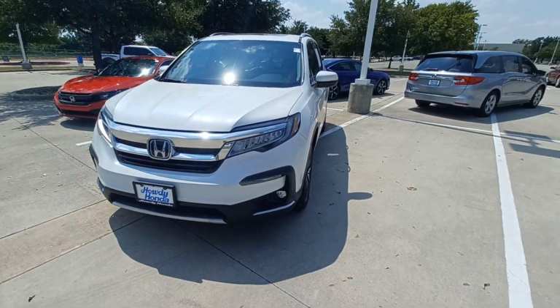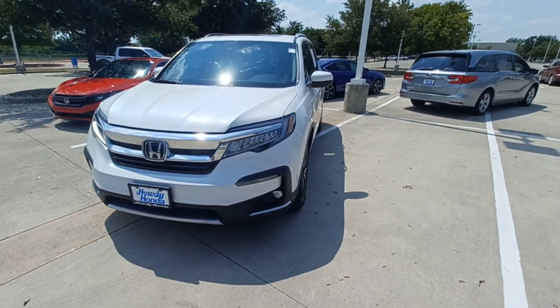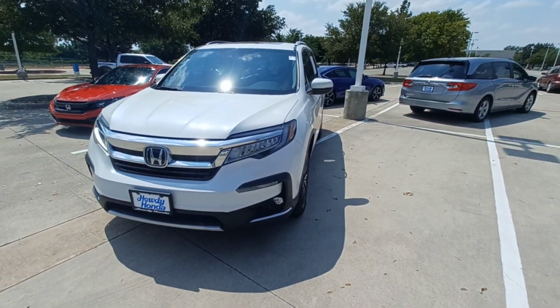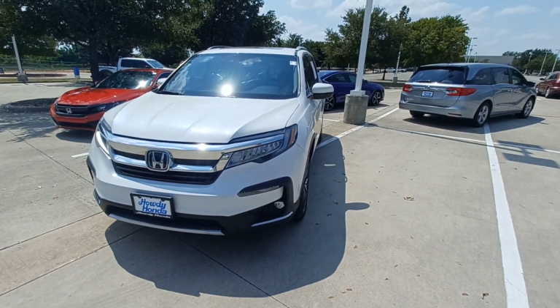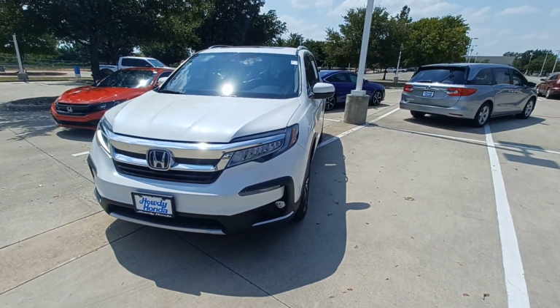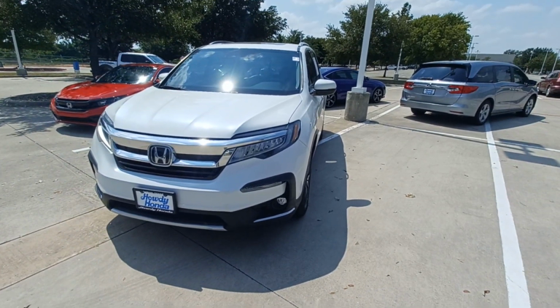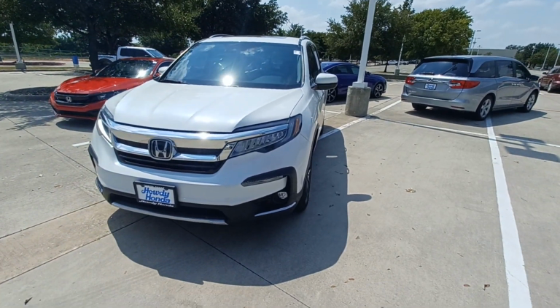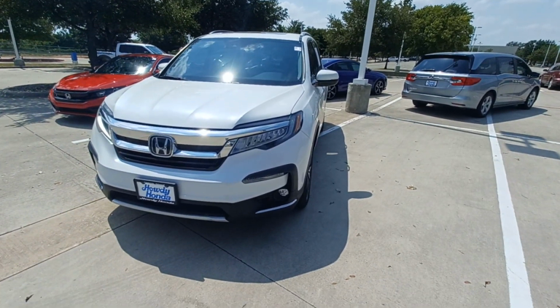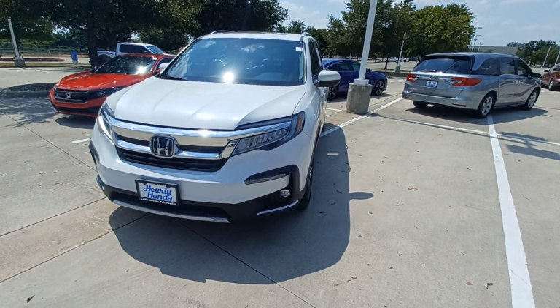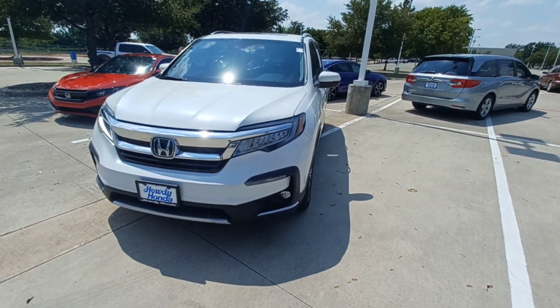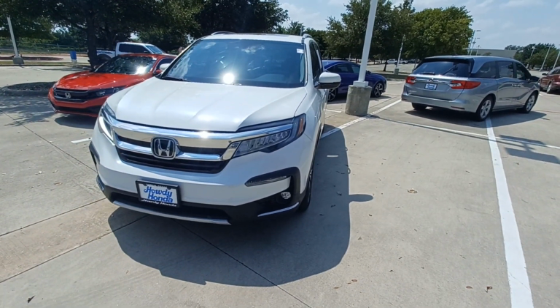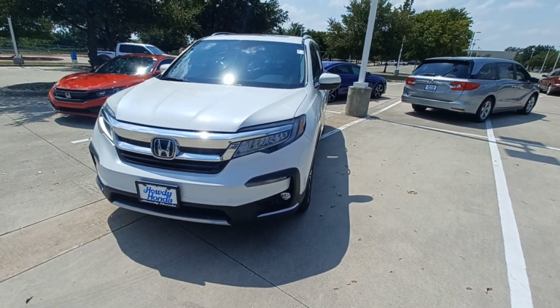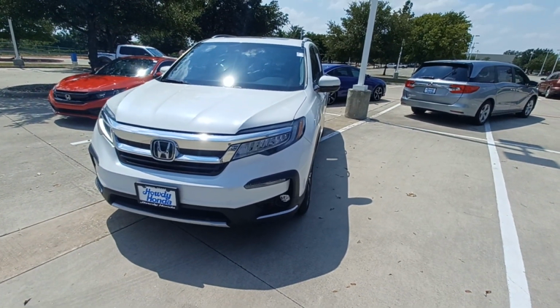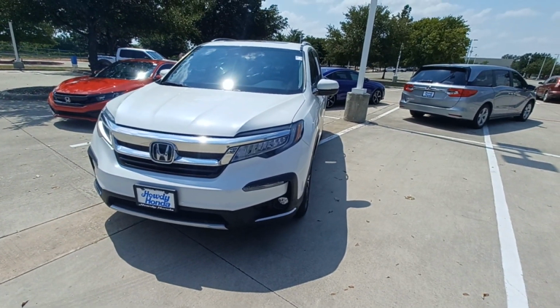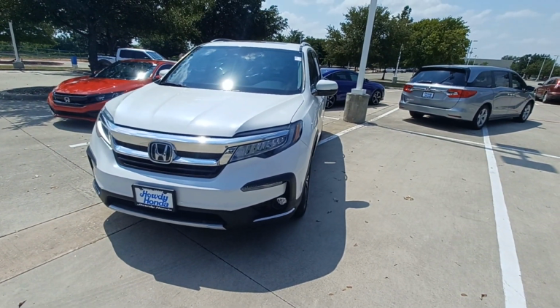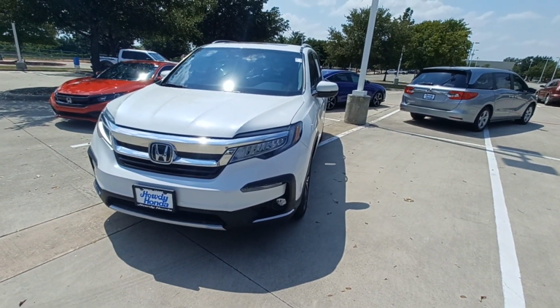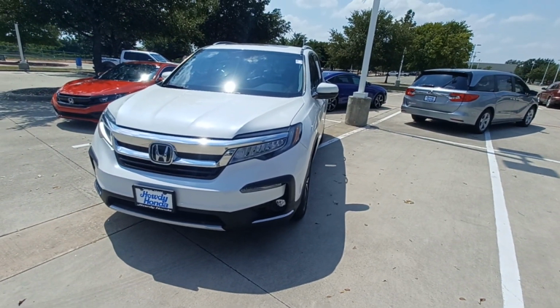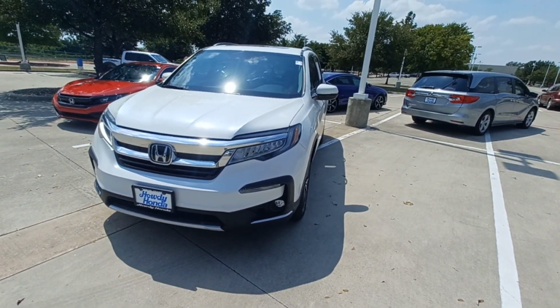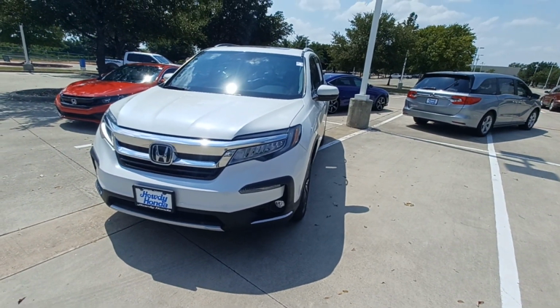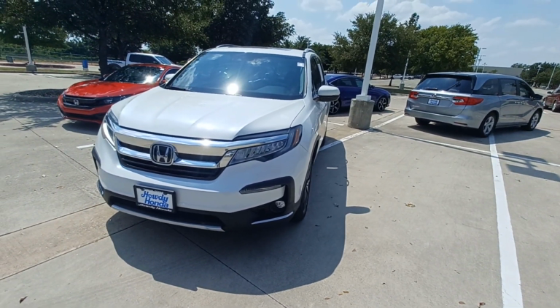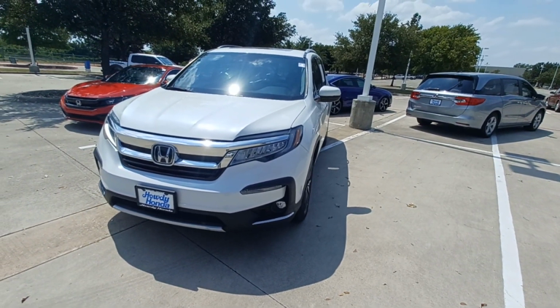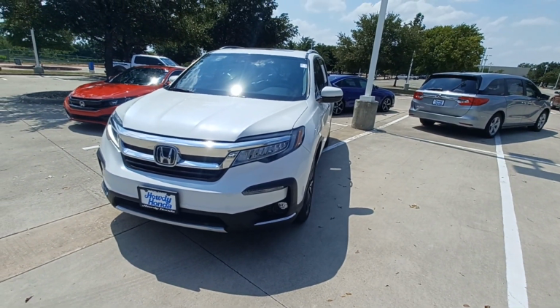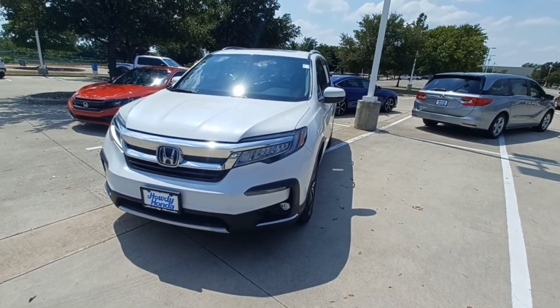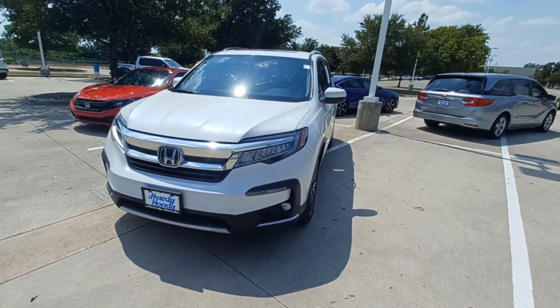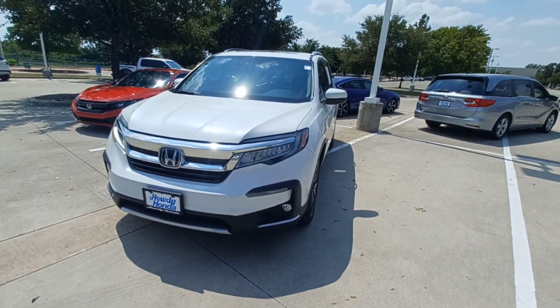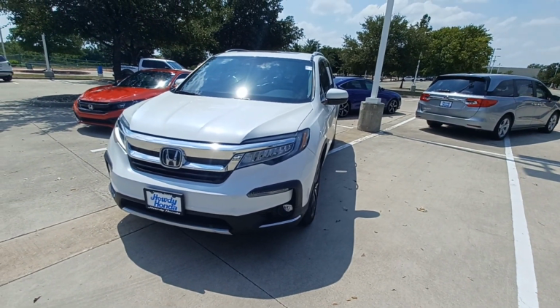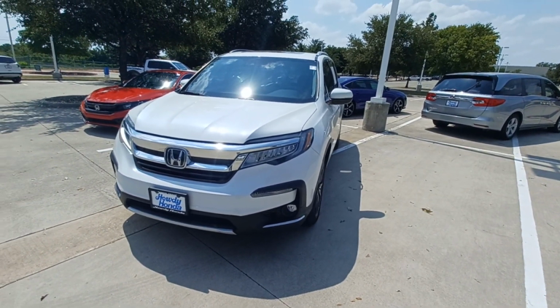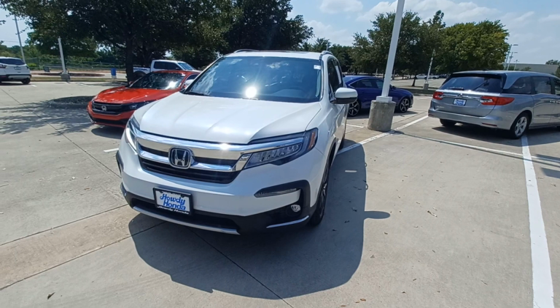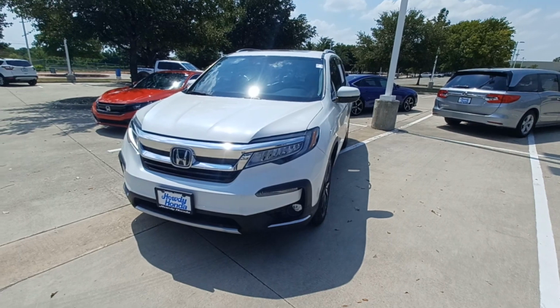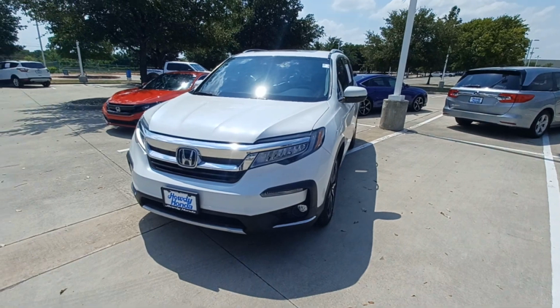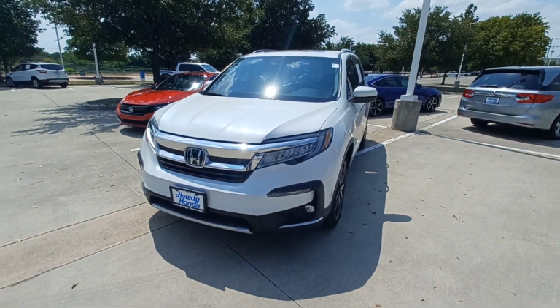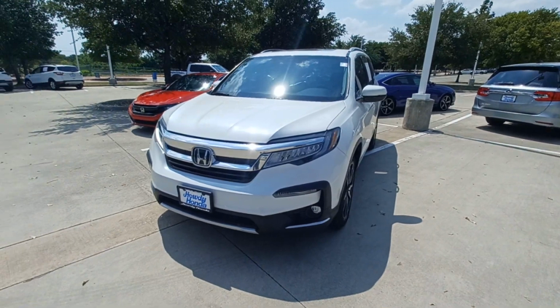This is Jason down at Howdy Honda and this is my 2020 all-wheel-drive Honda Pilot.